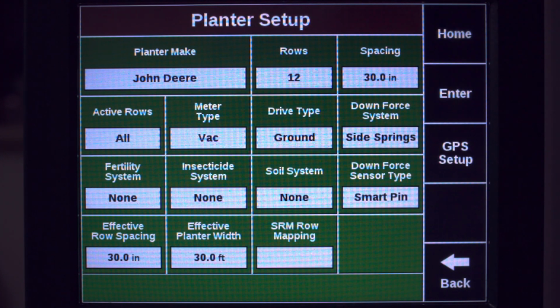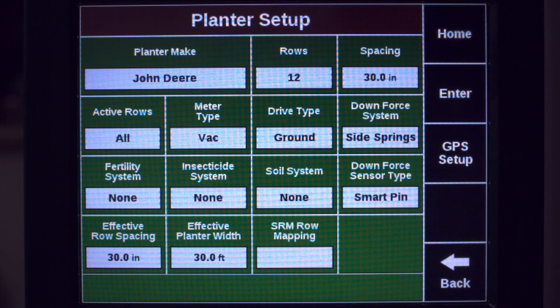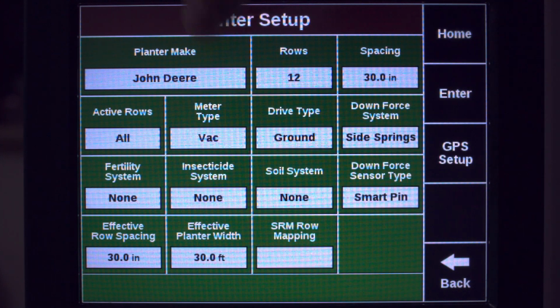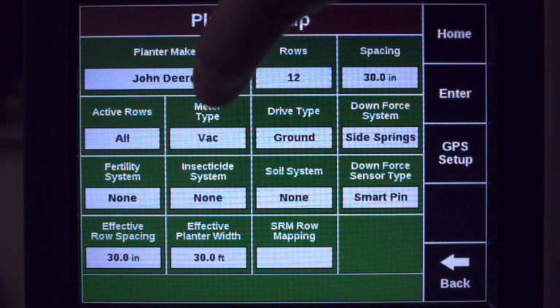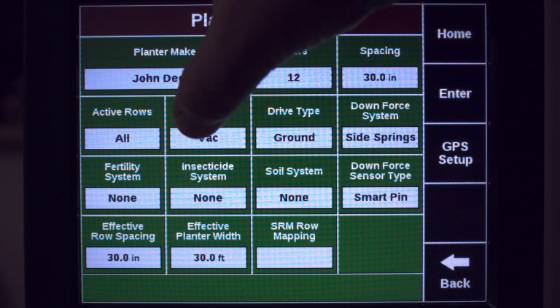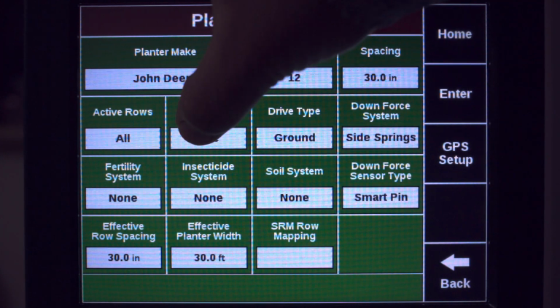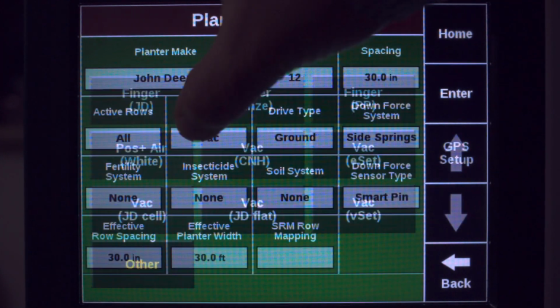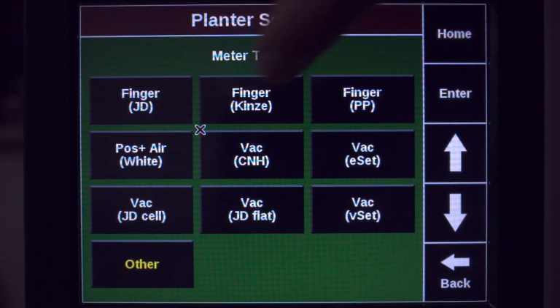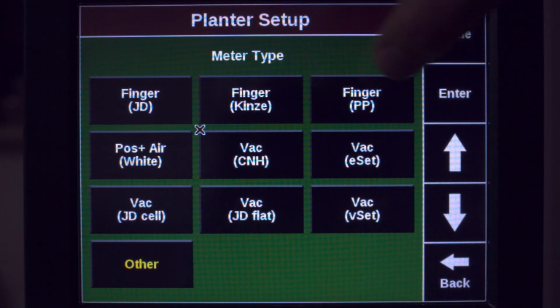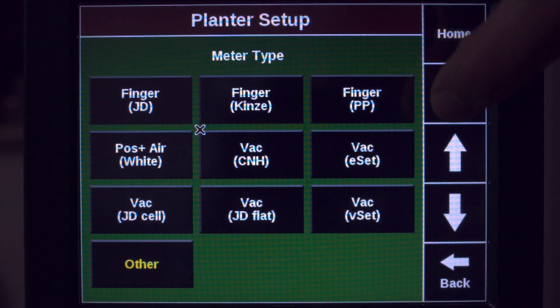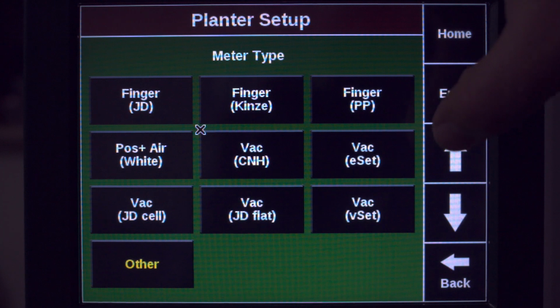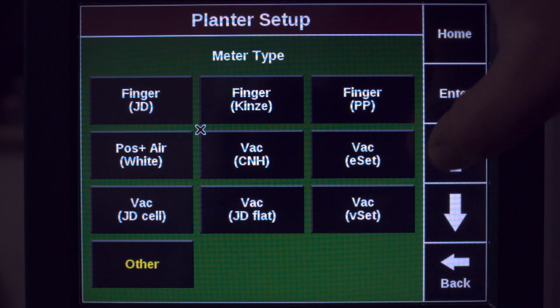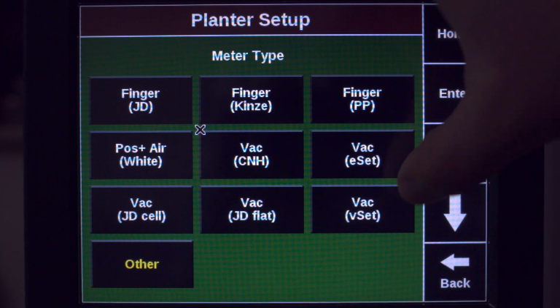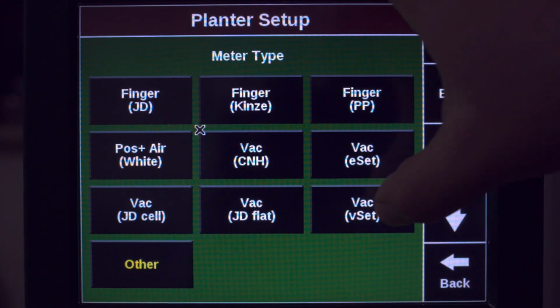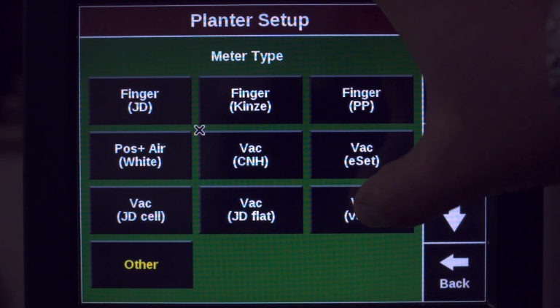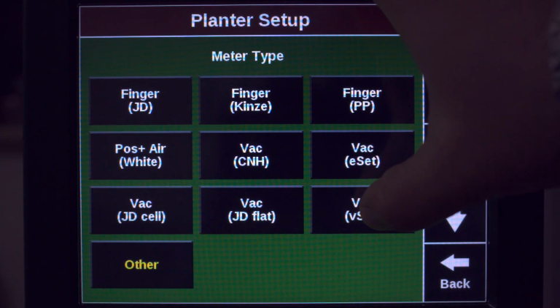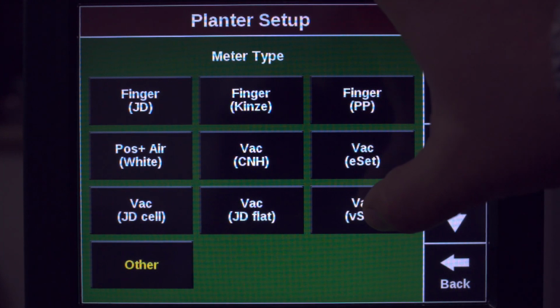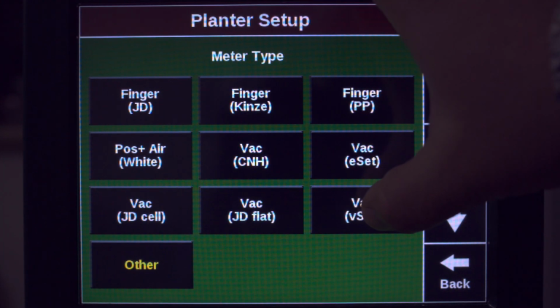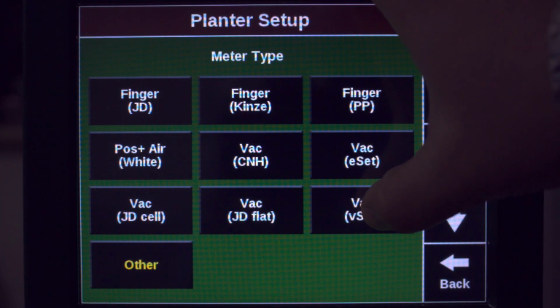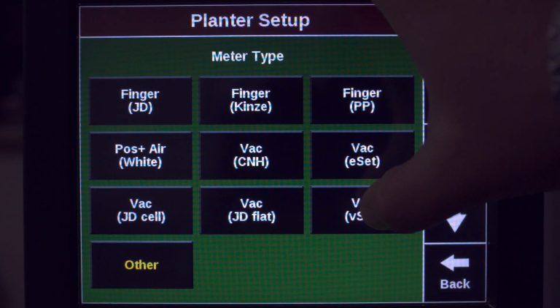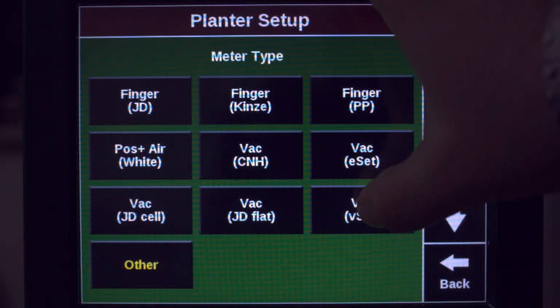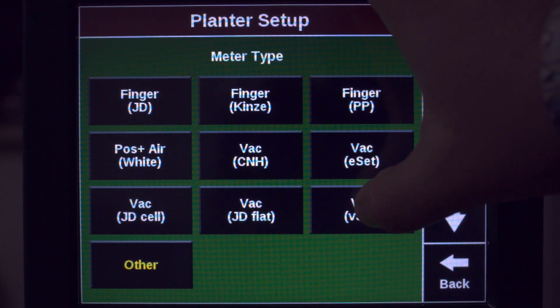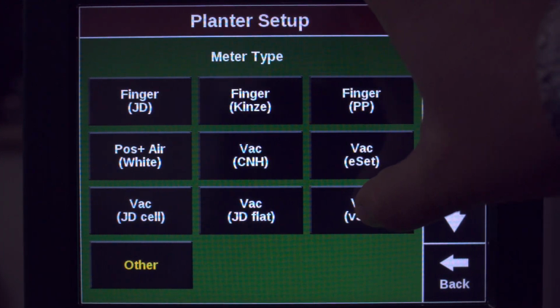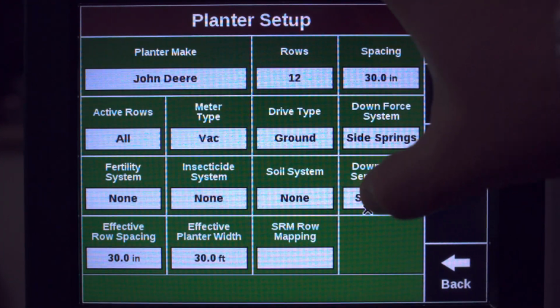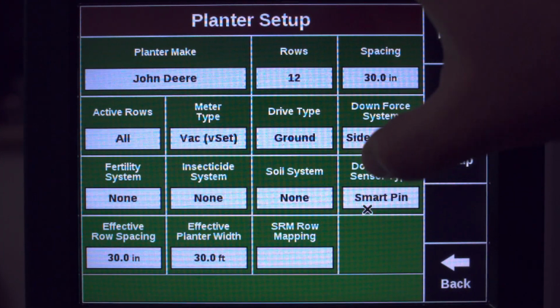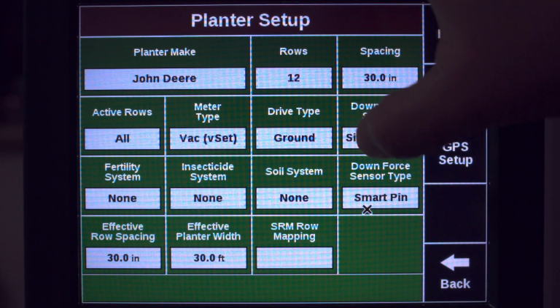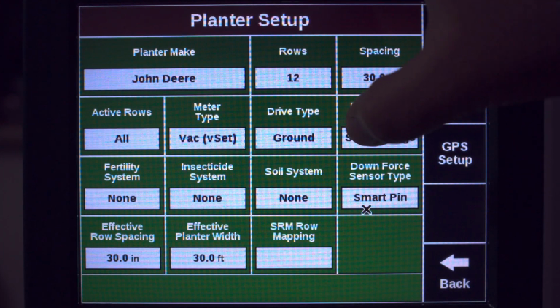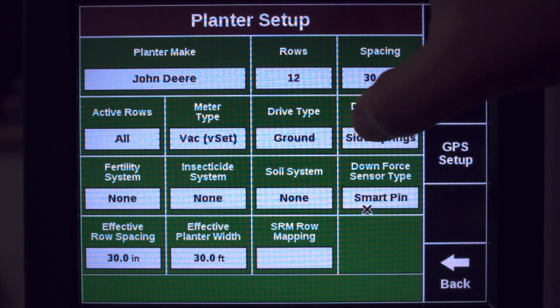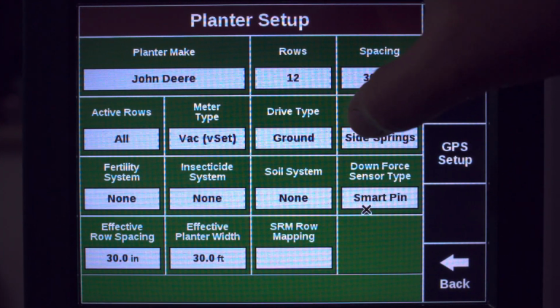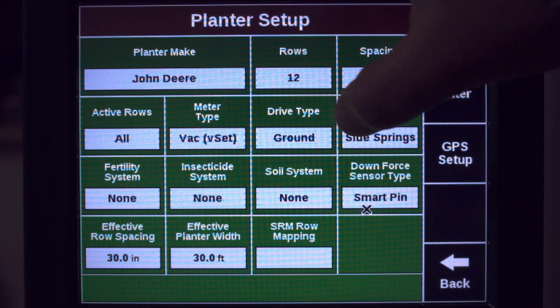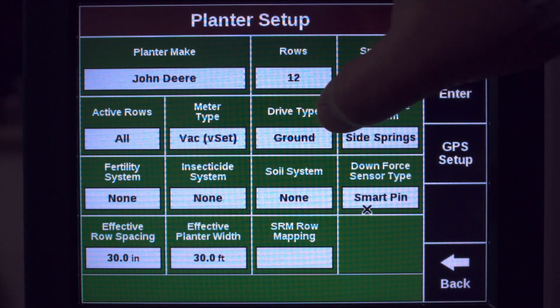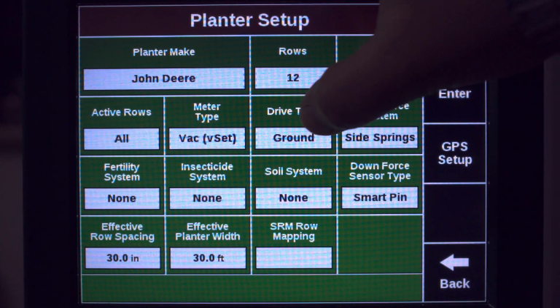Go to your Meter Type and select what meters you're running. In this case, we're running a V-Set, and Drive Type will be V-Drive.